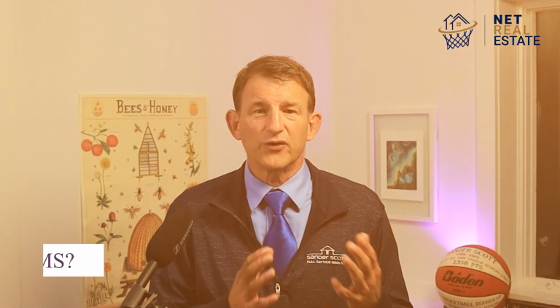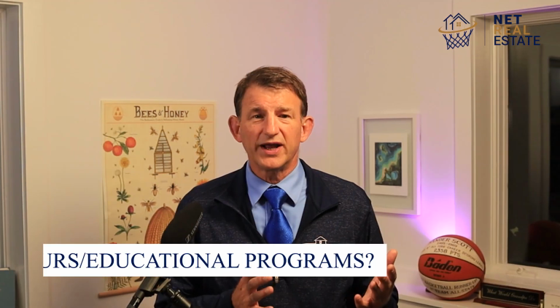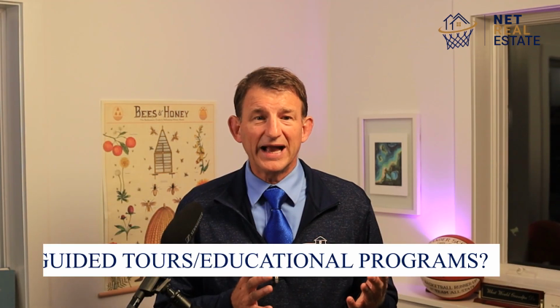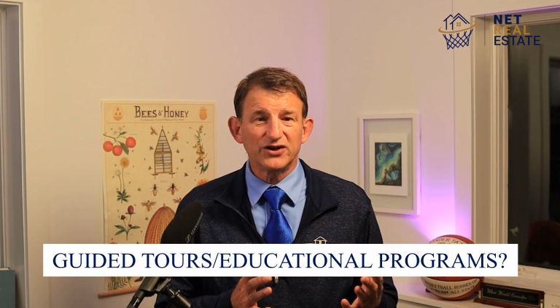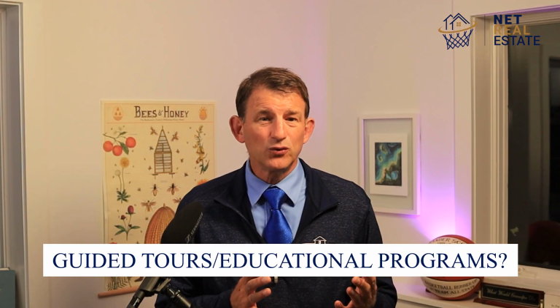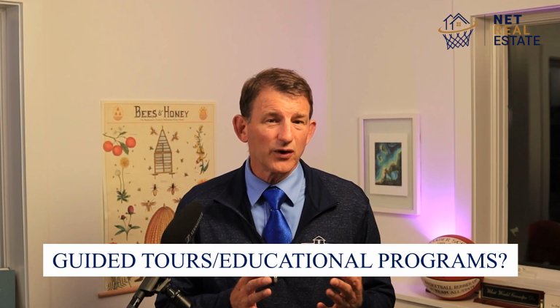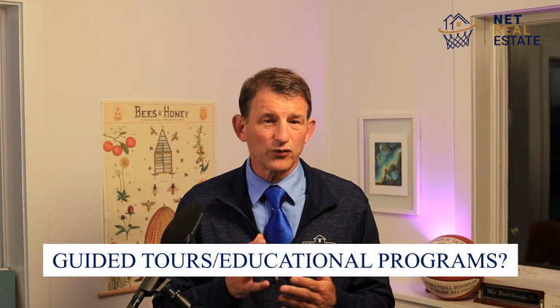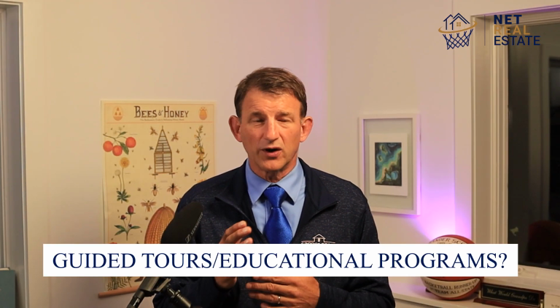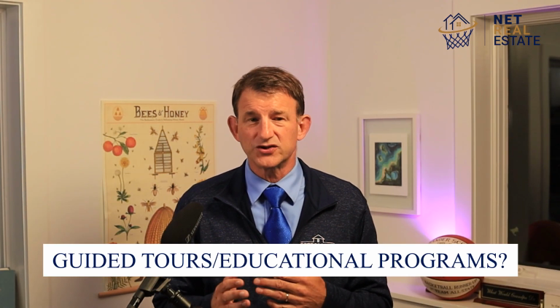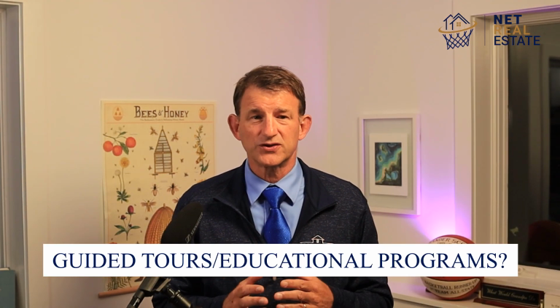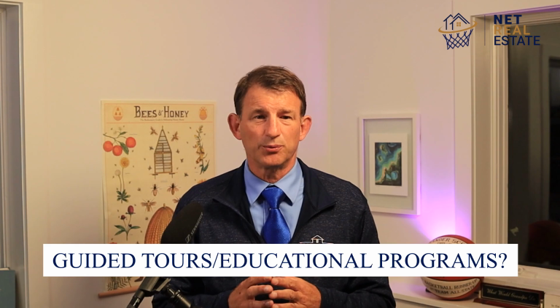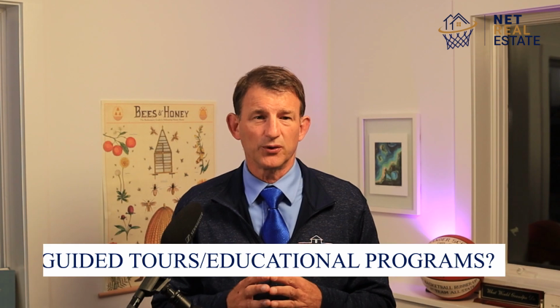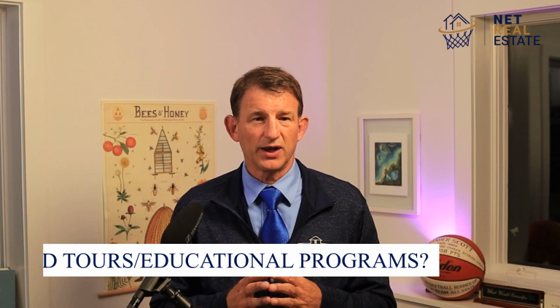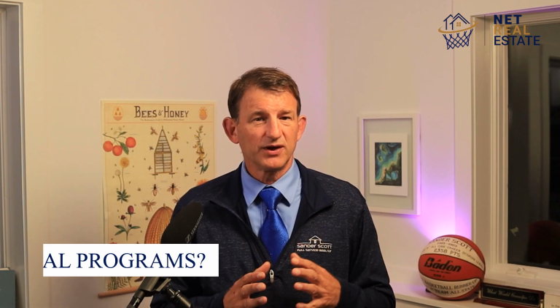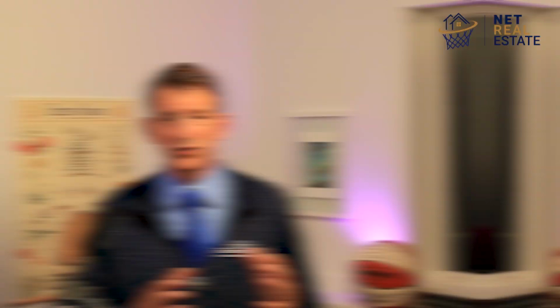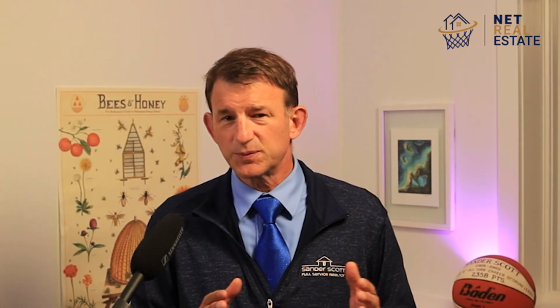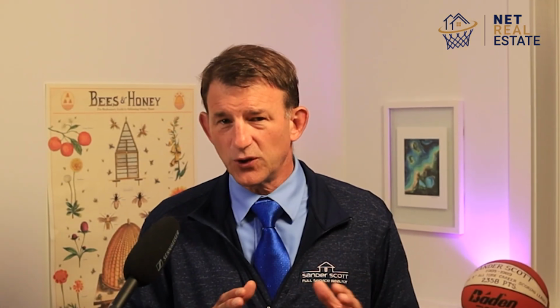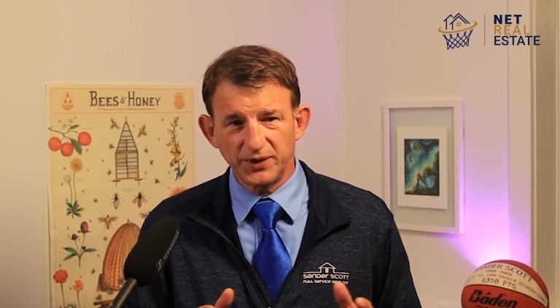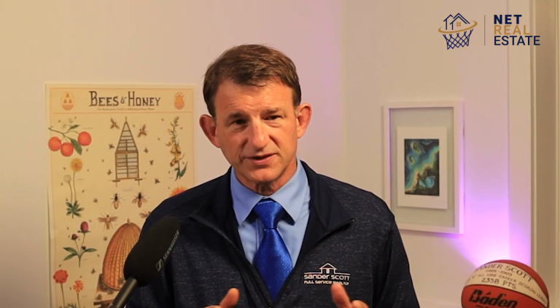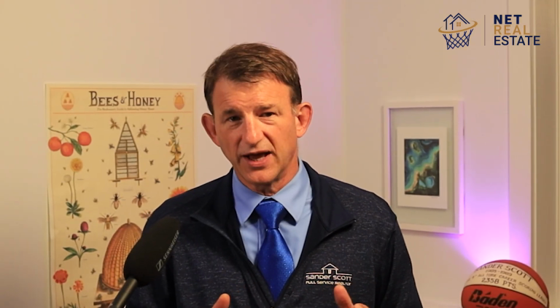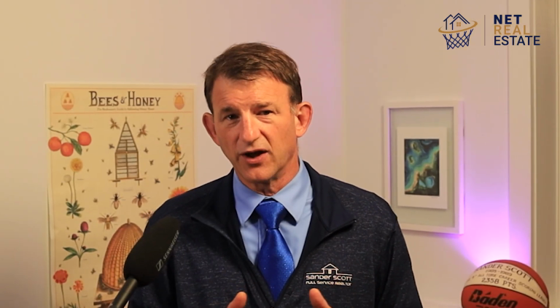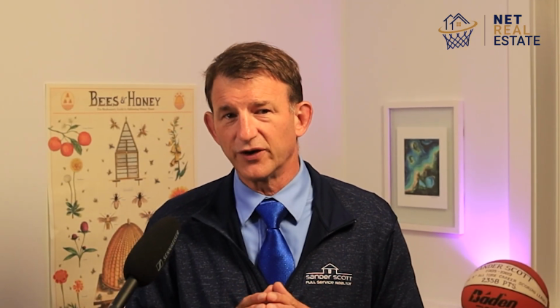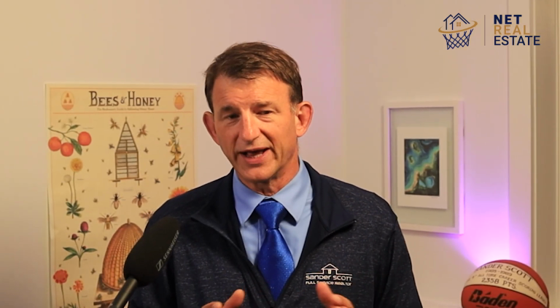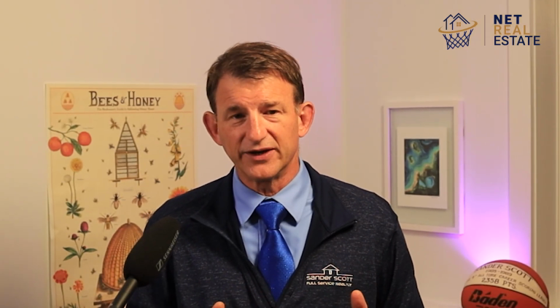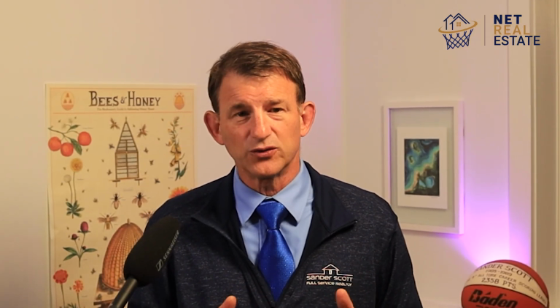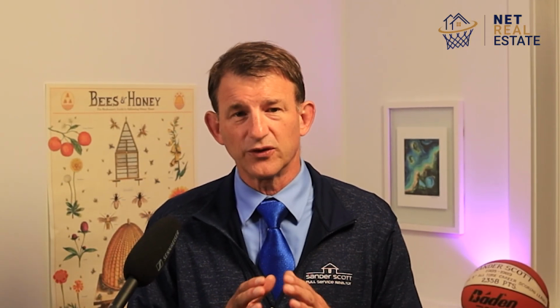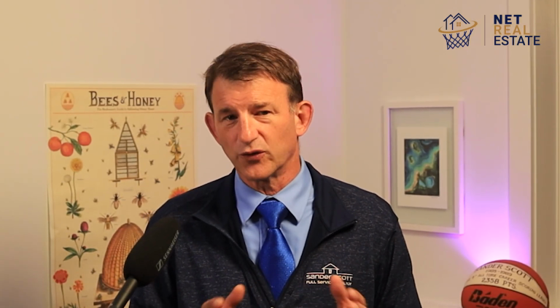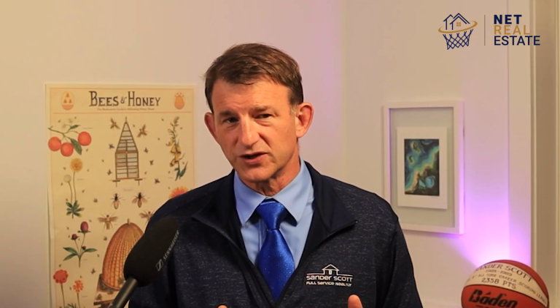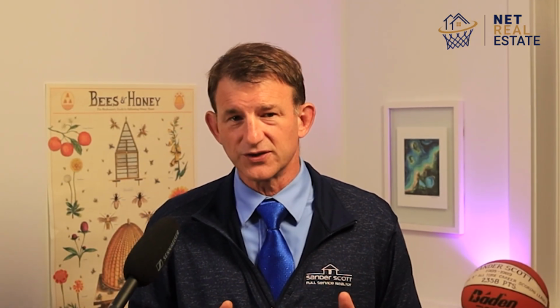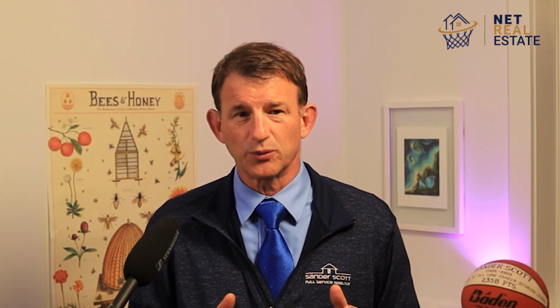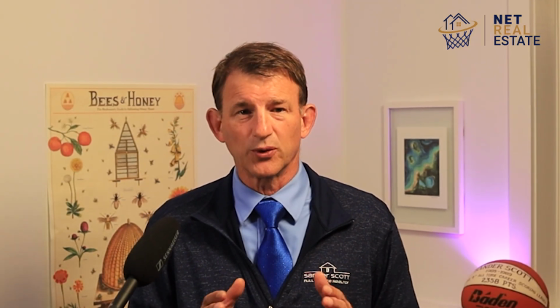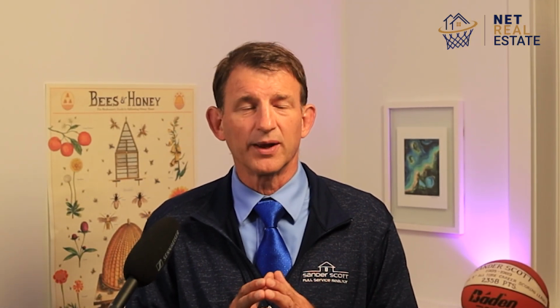Are there any guided tours or educational programs? Christmas Cove Beach does not offer any guided tours or educational programs.